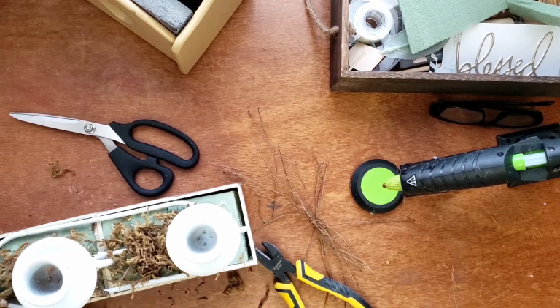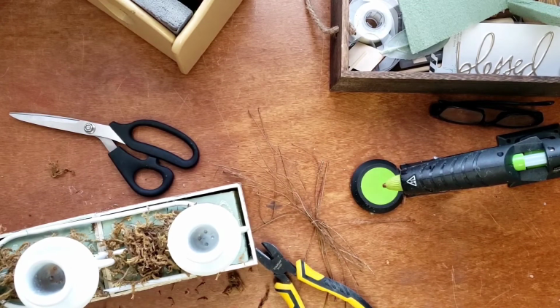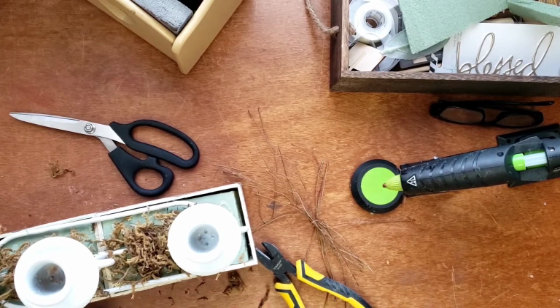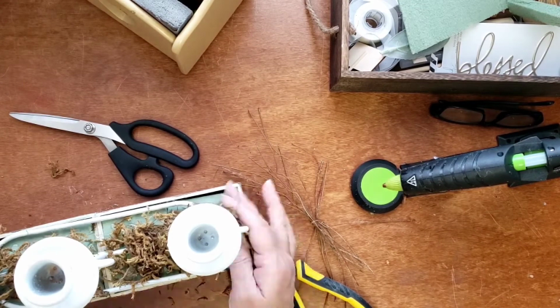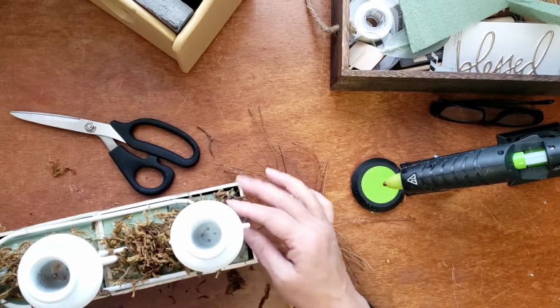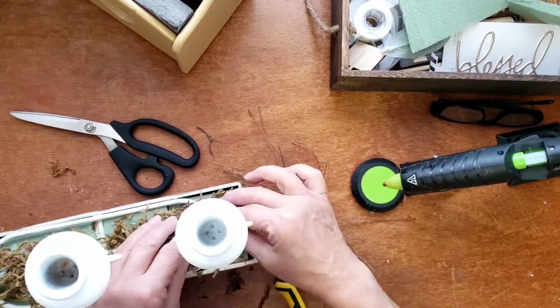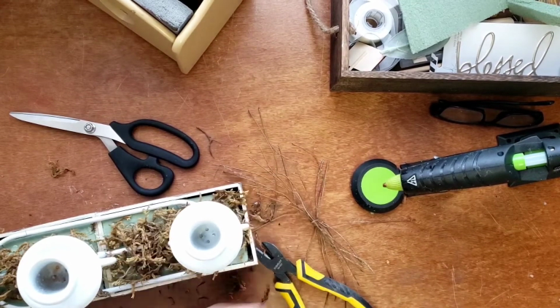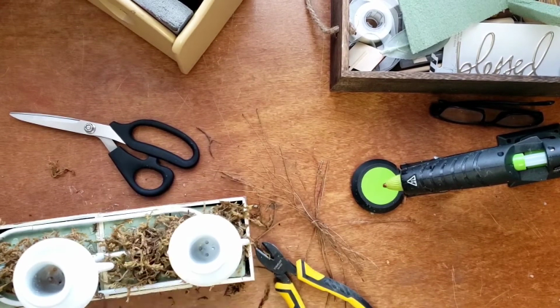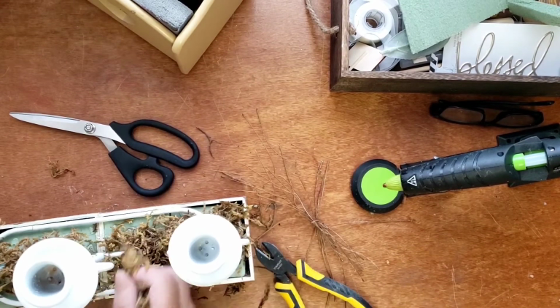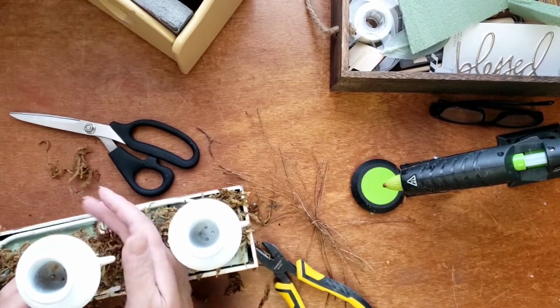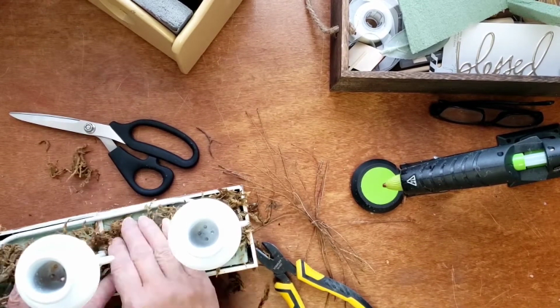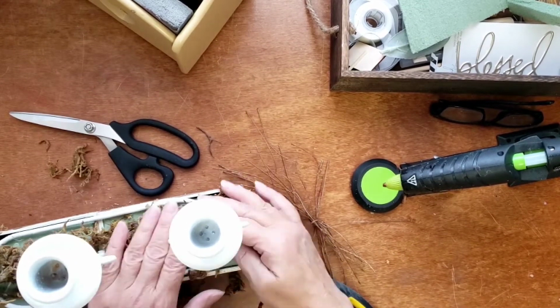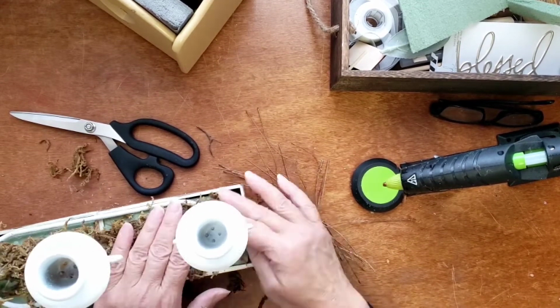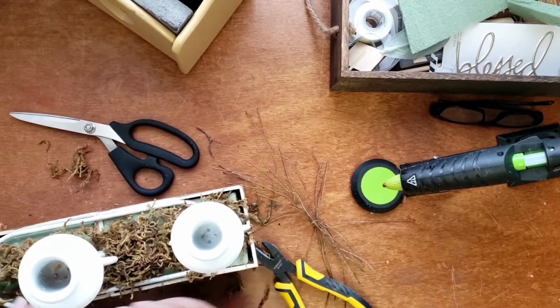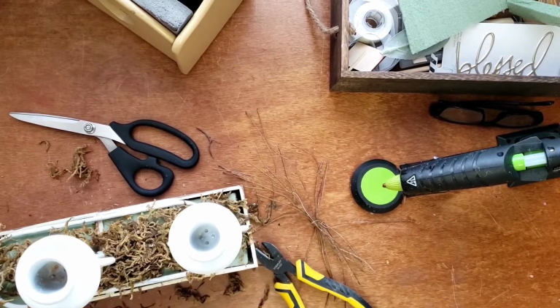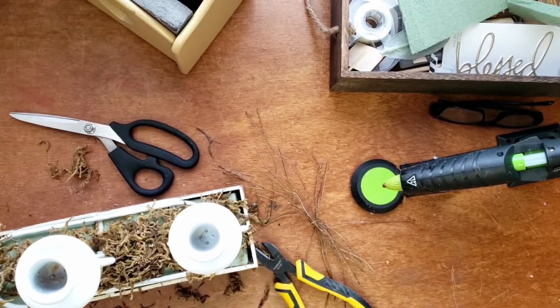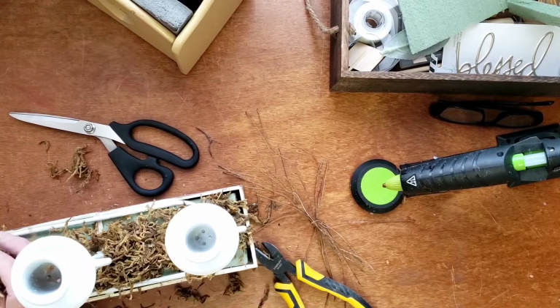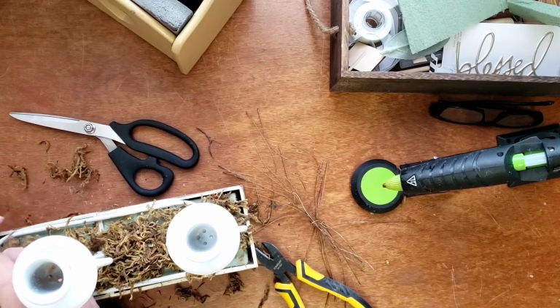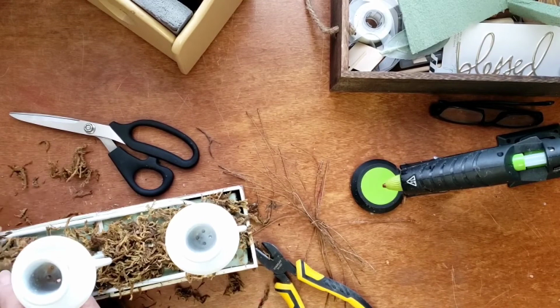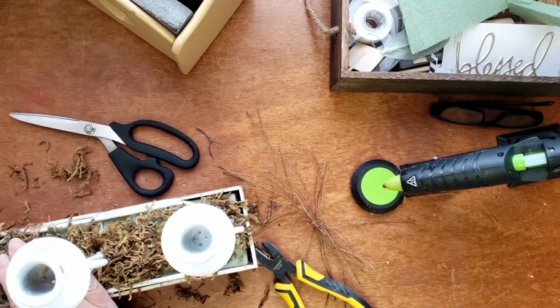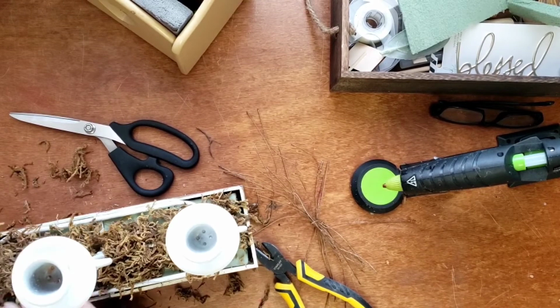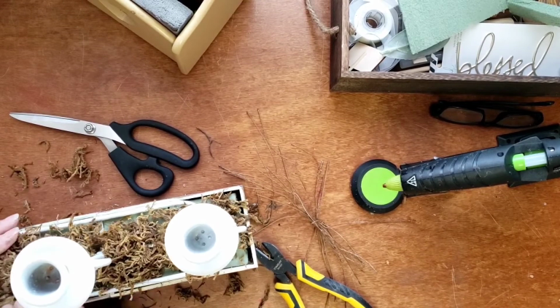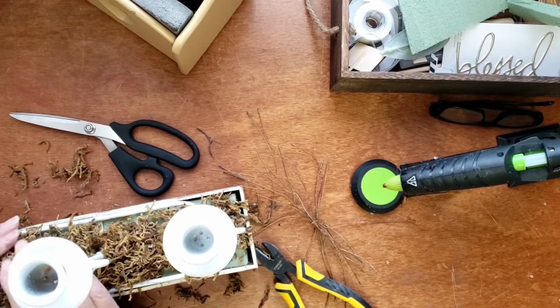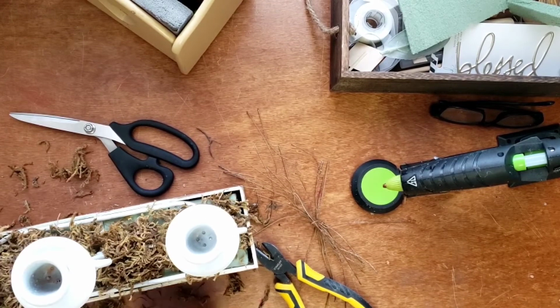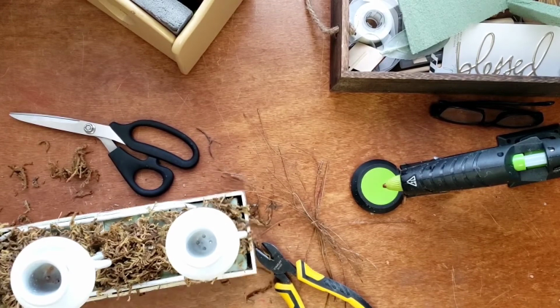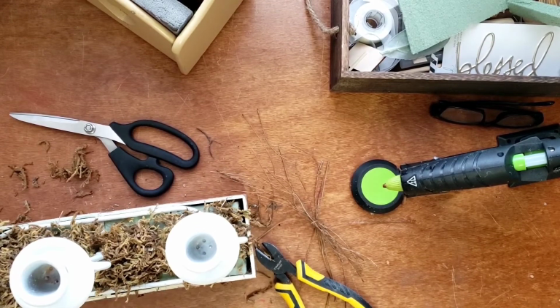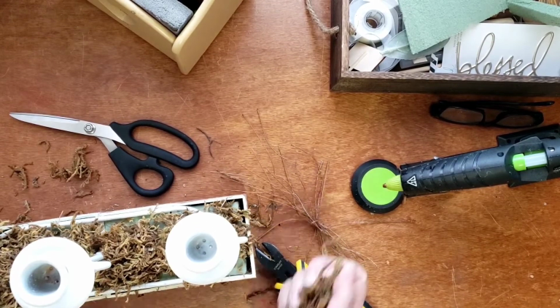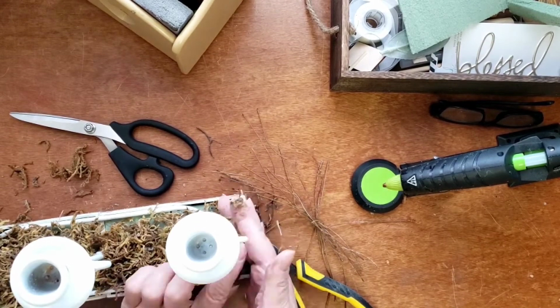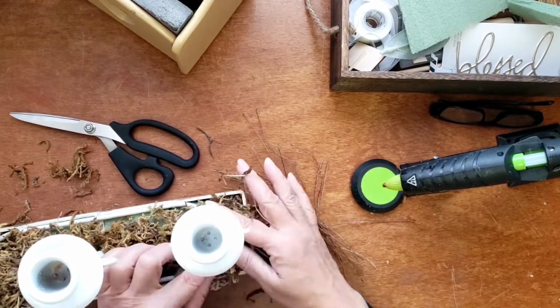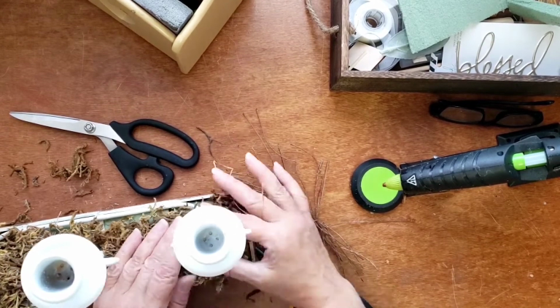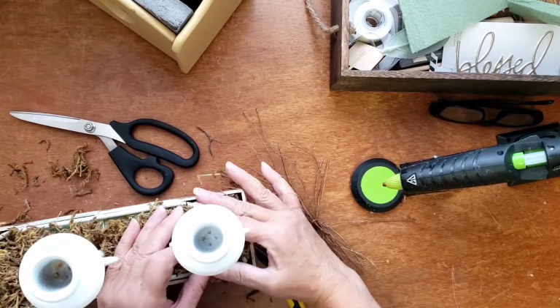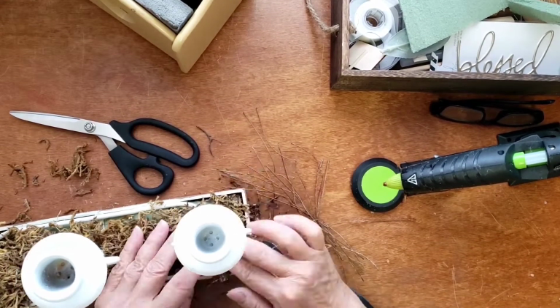Here I put a glob of glue down there and added some moss to cover up that foam.